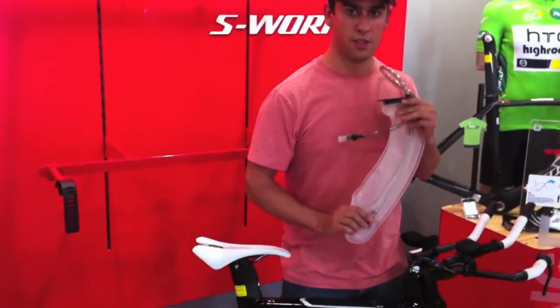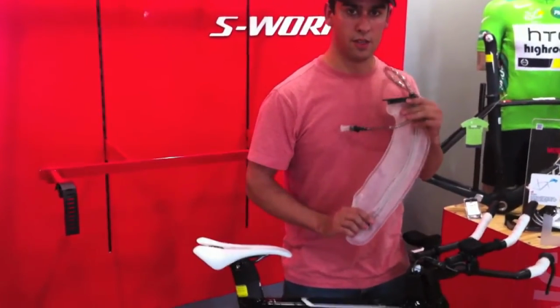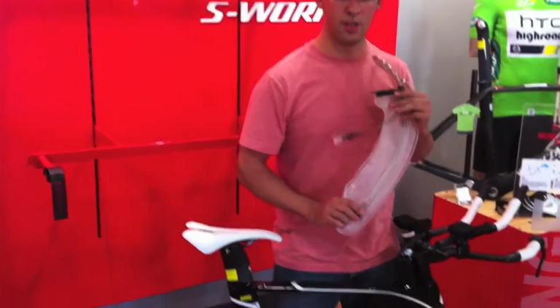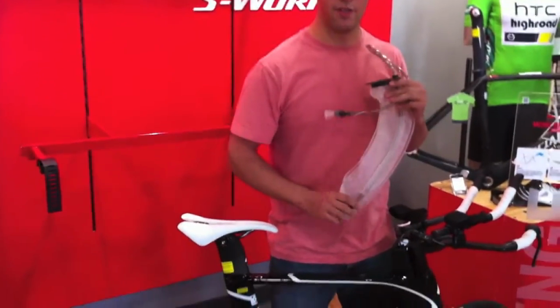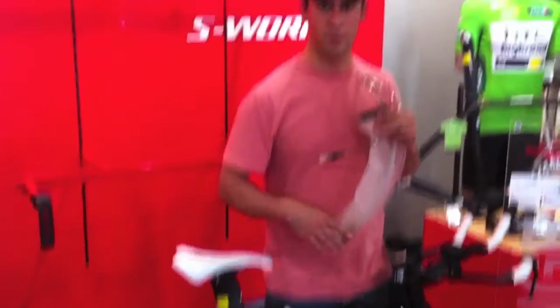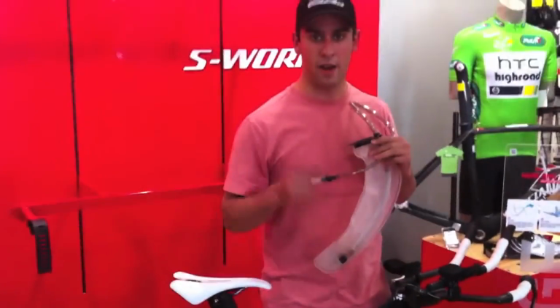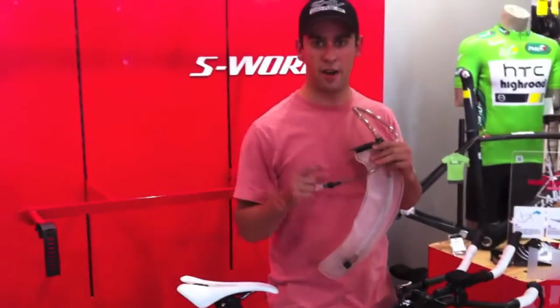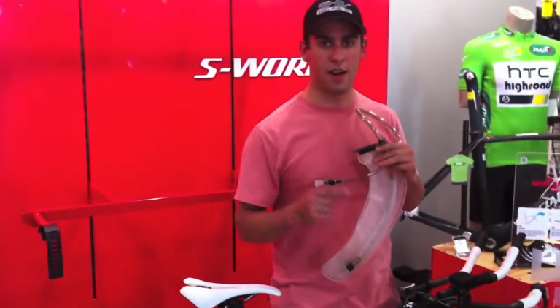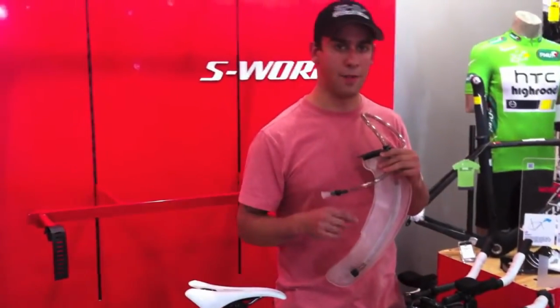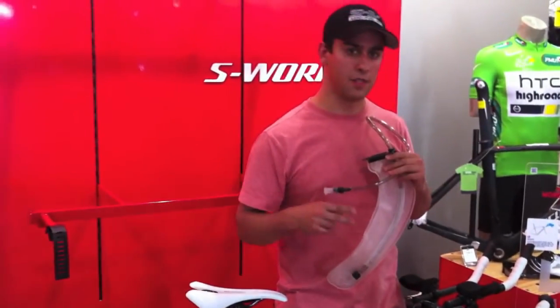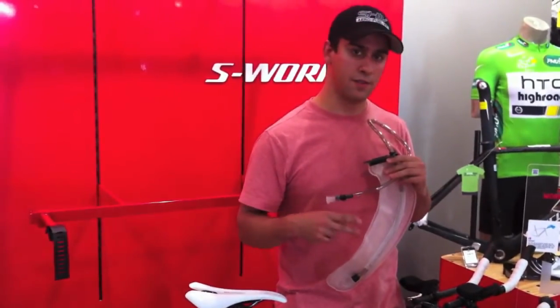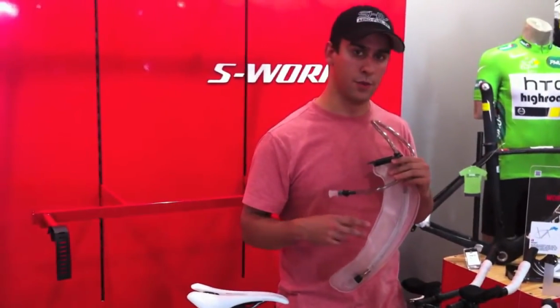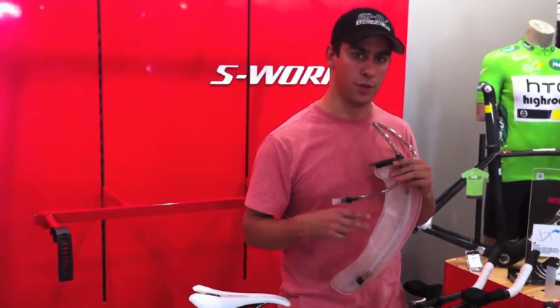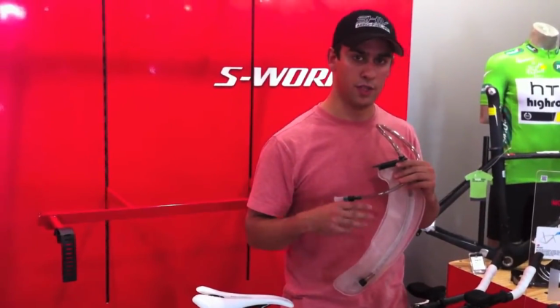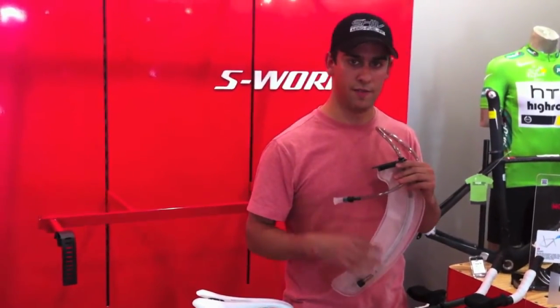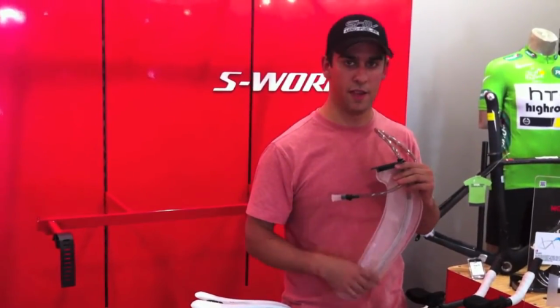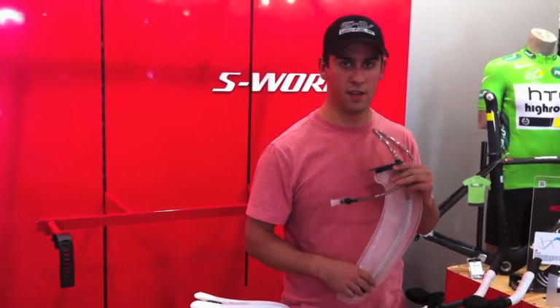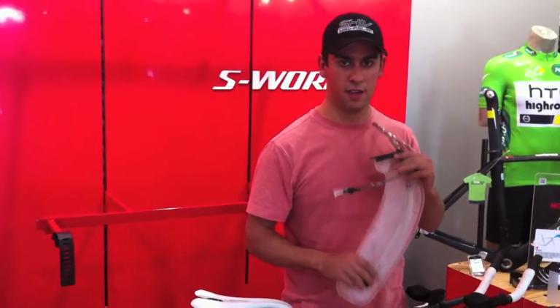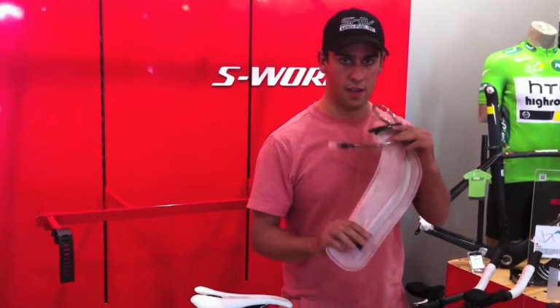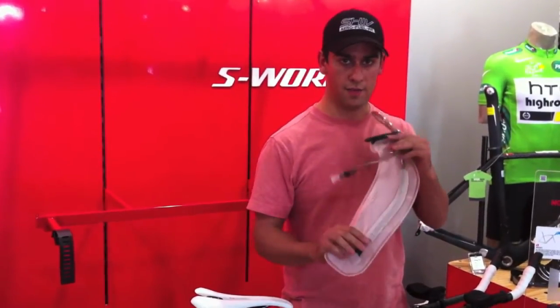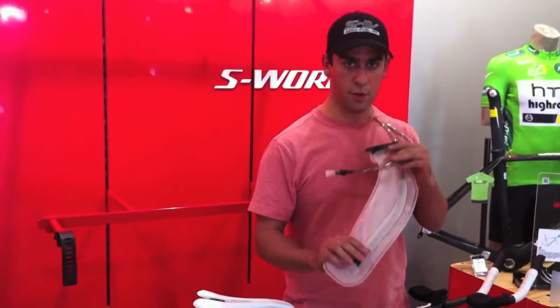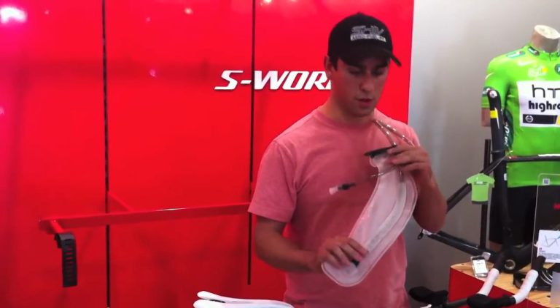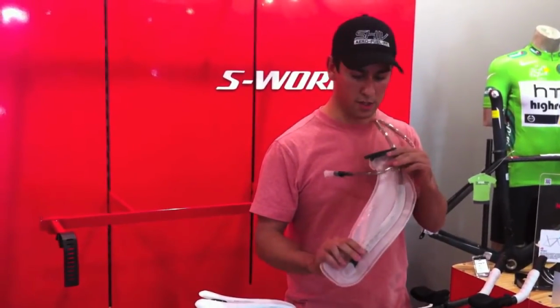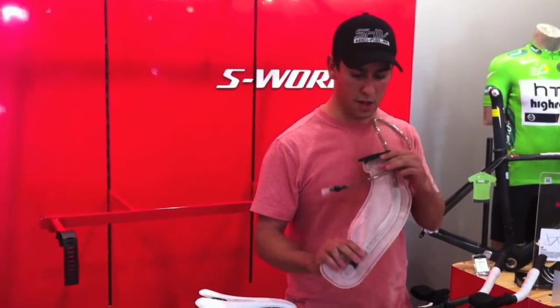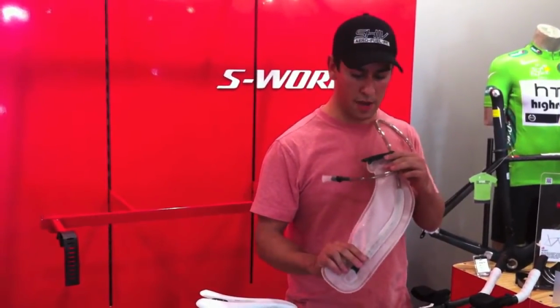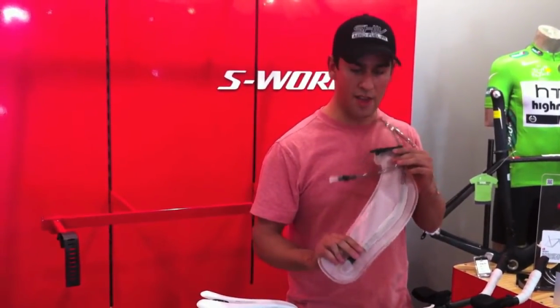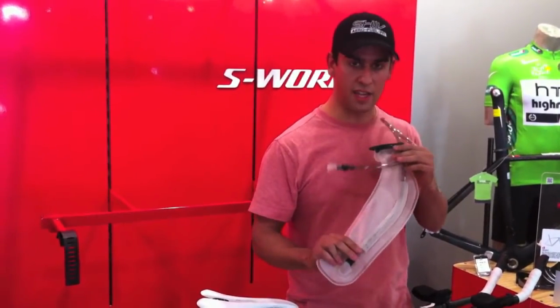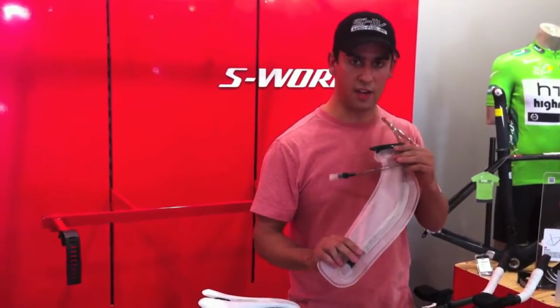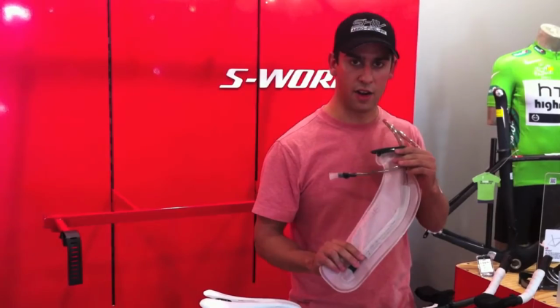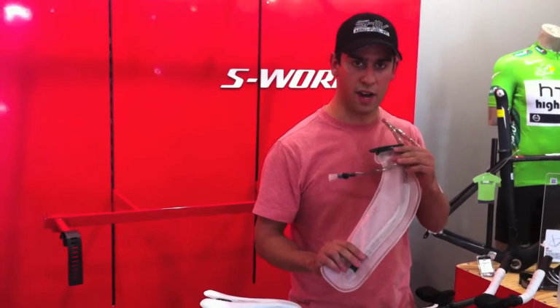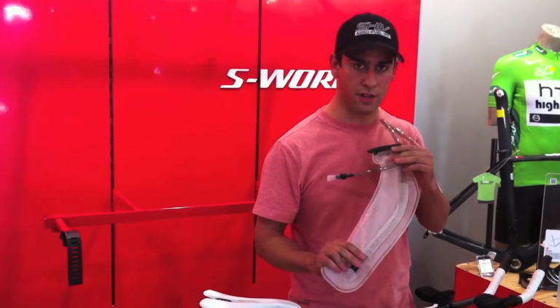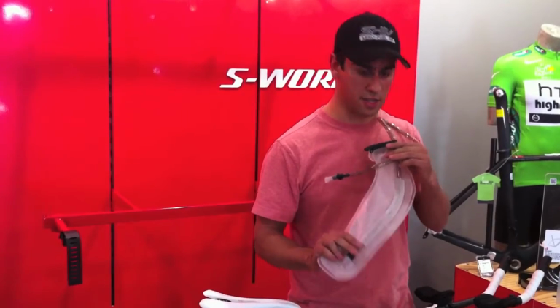The SHIV is about aerodynamics, fuel, and fit — and fuel is all about having integrated hydration.